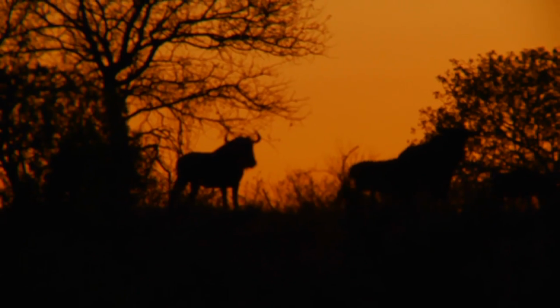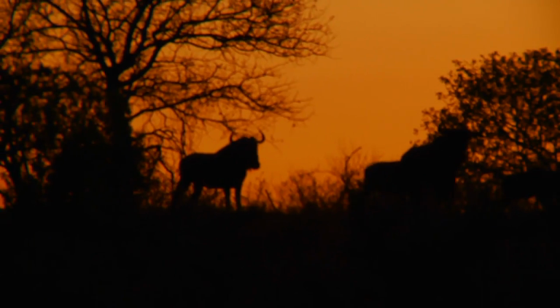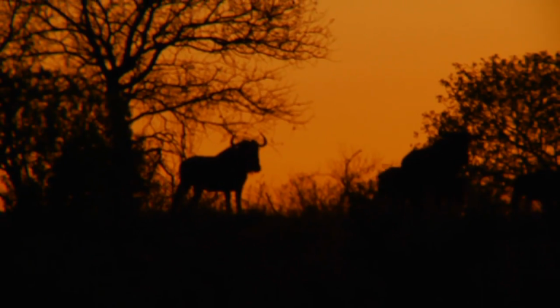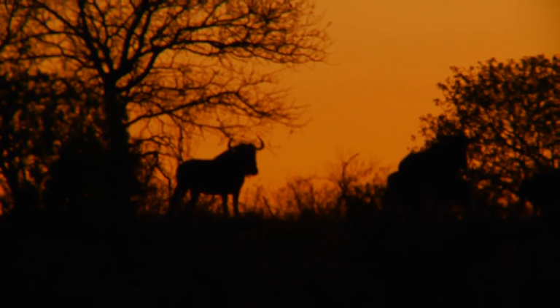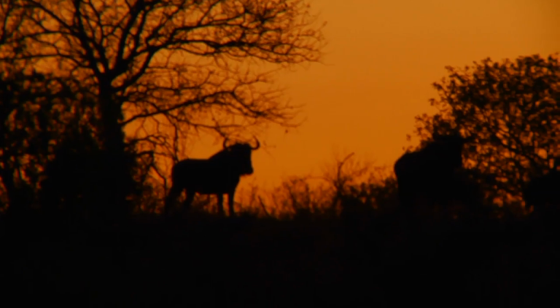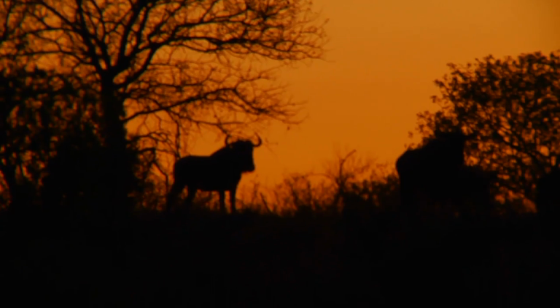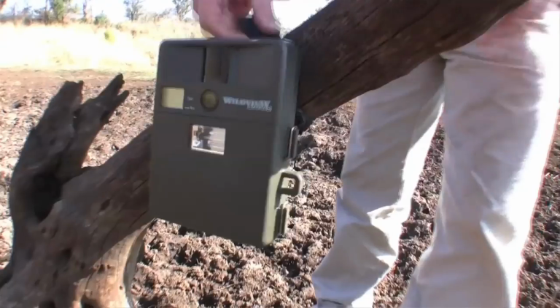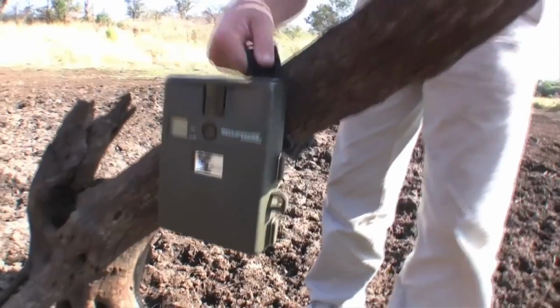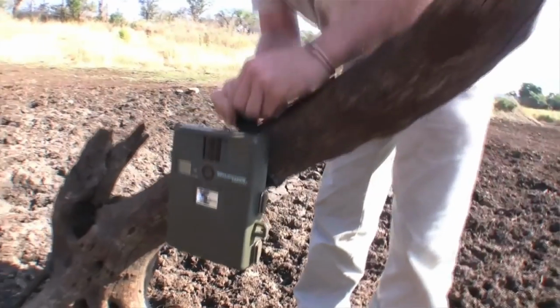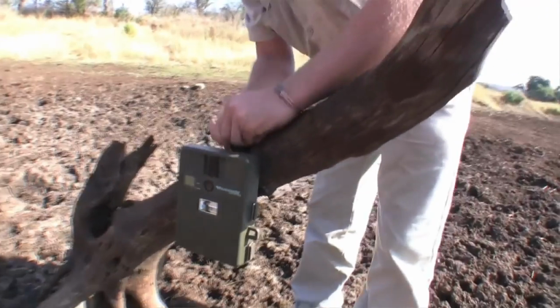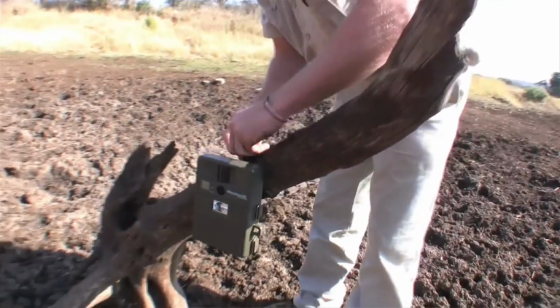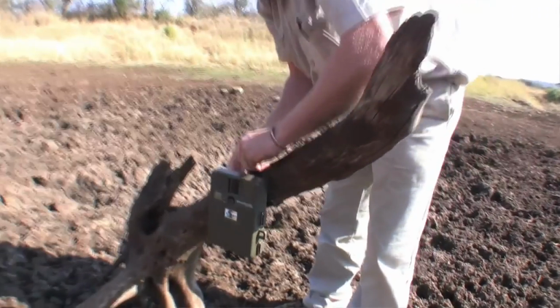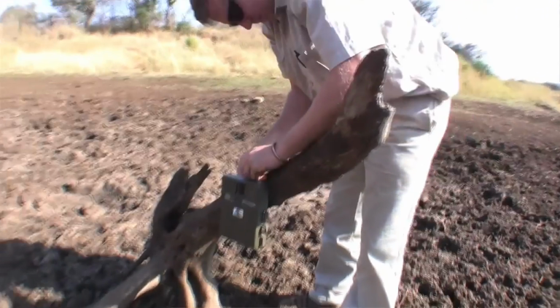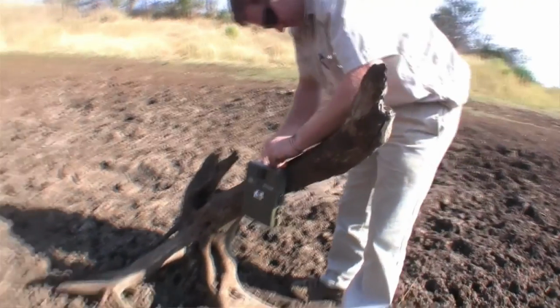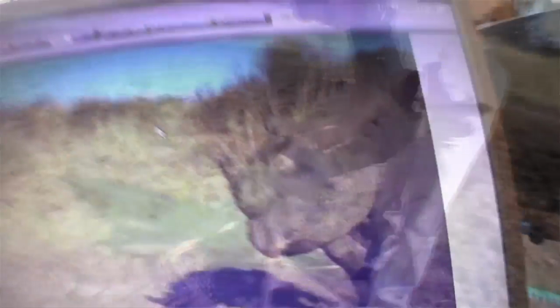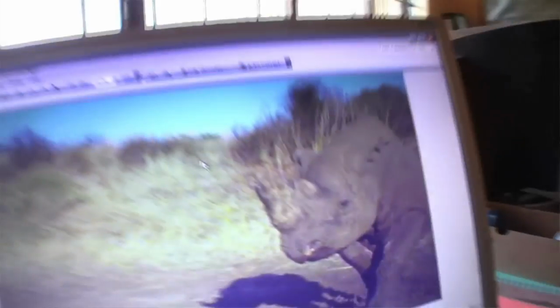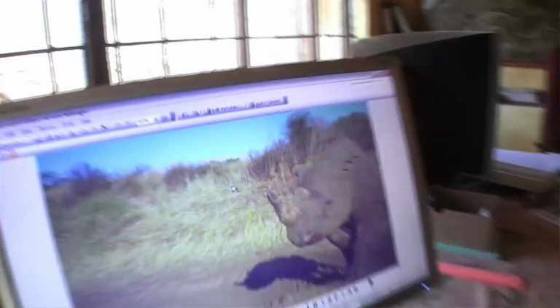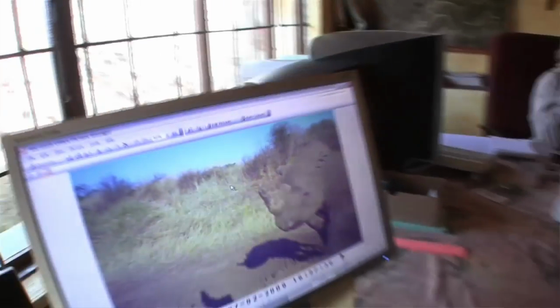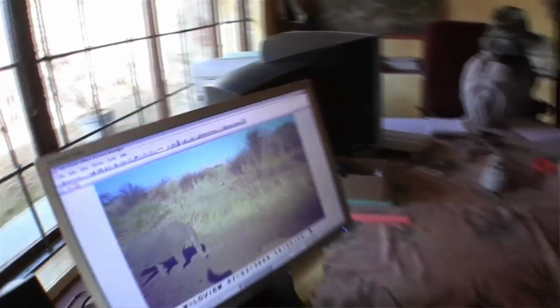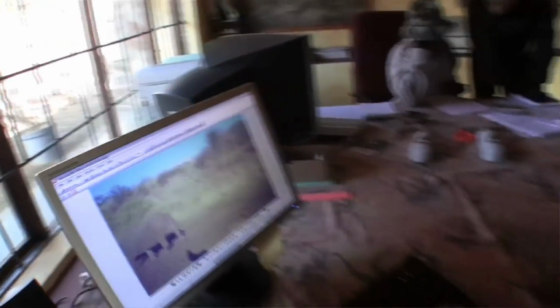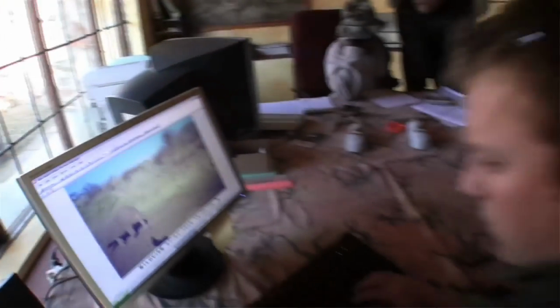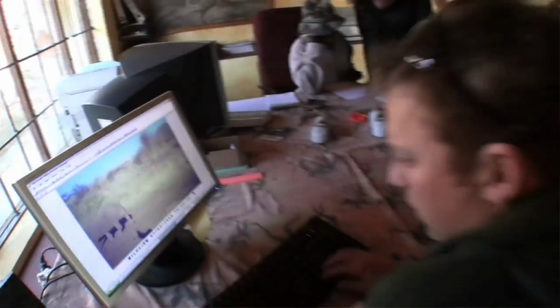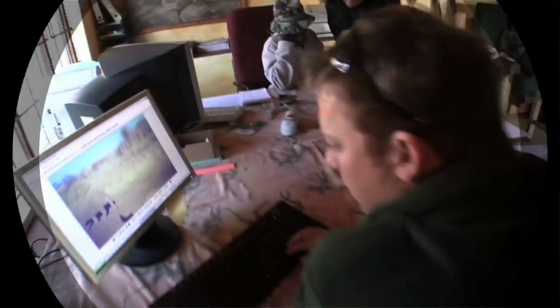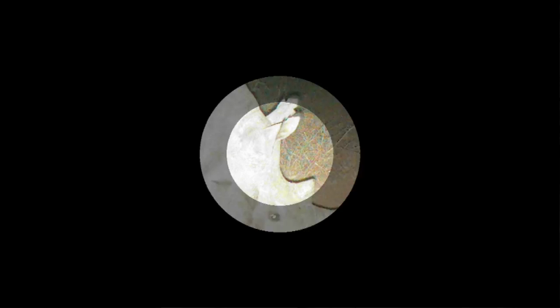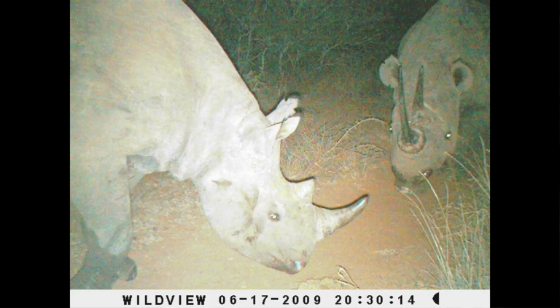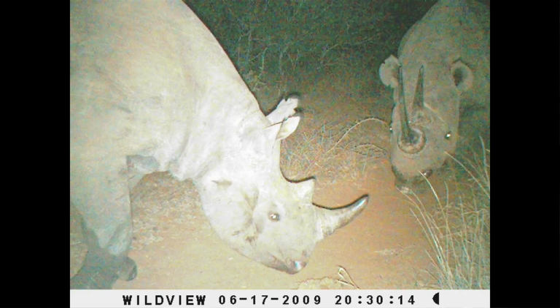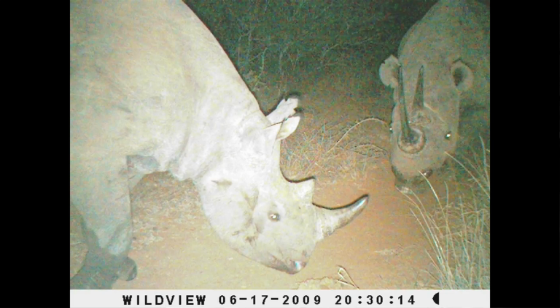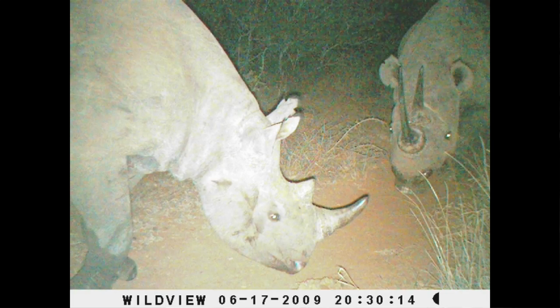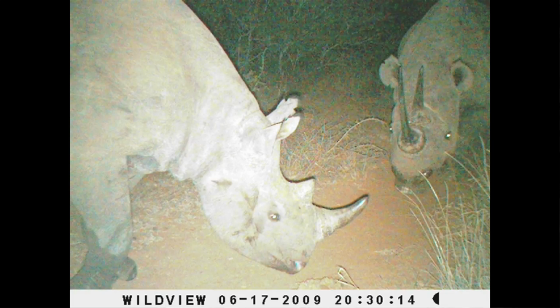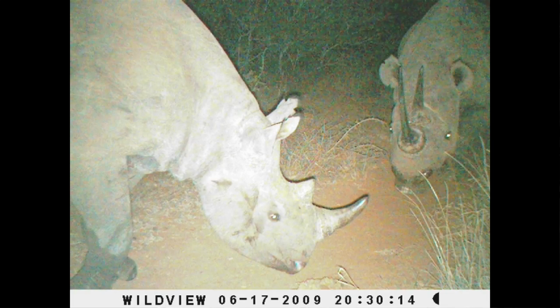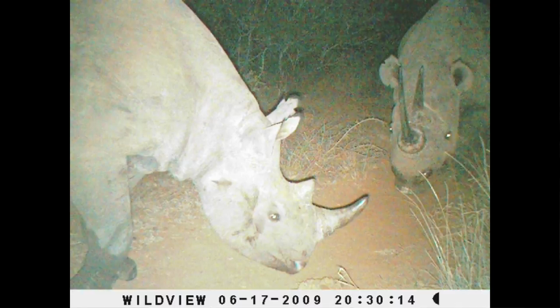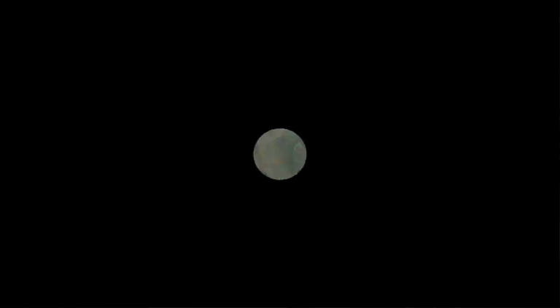On some game reserves, we use camera traps to monitor black rhino, leopard and cheetah, and this has proven to be very effective.